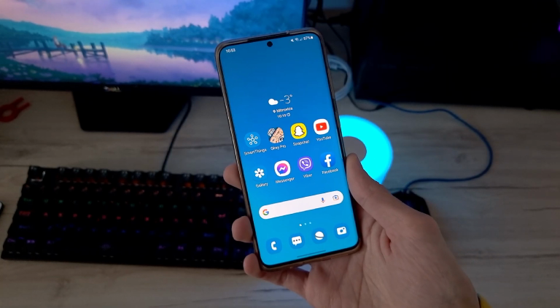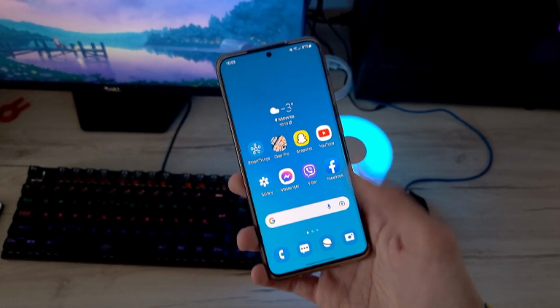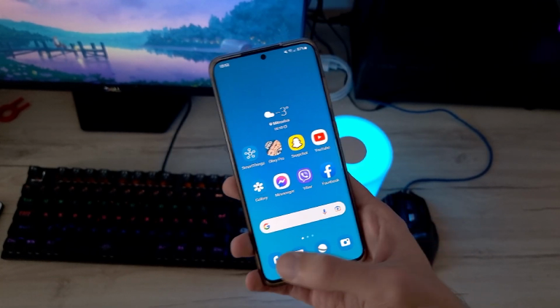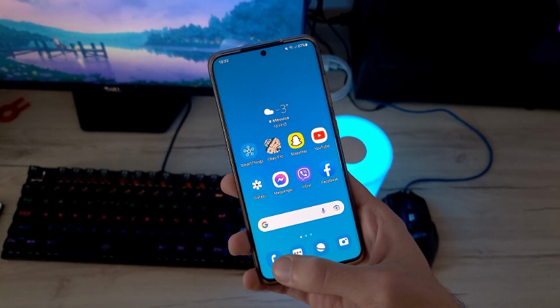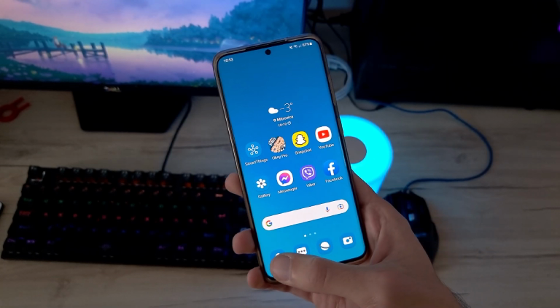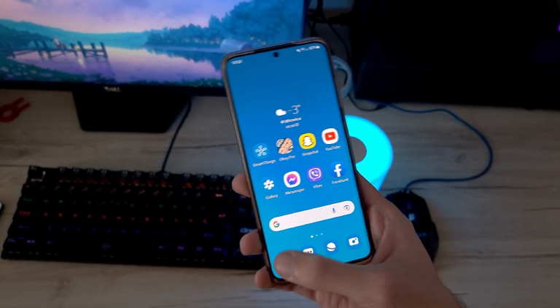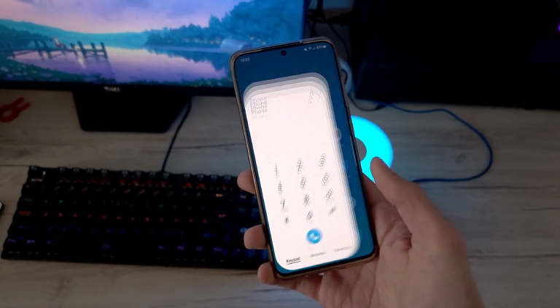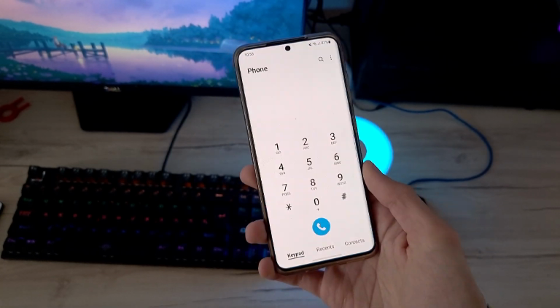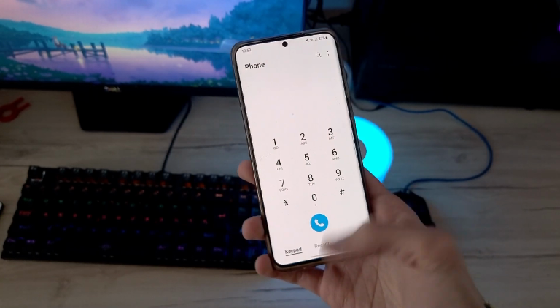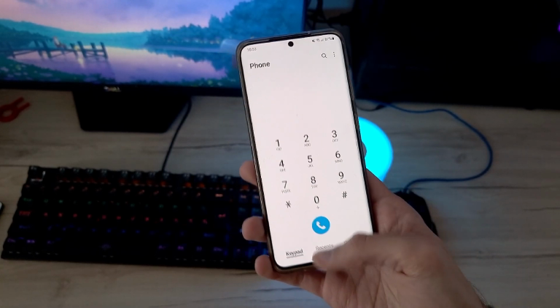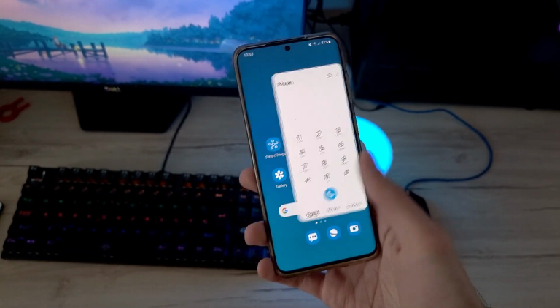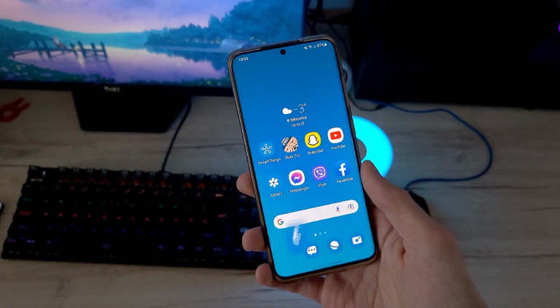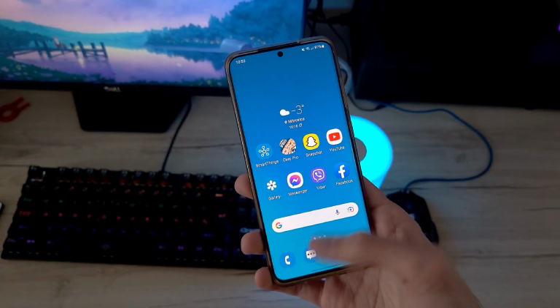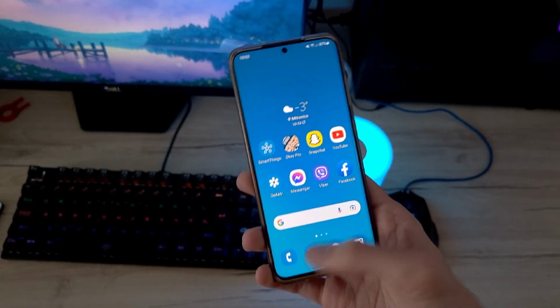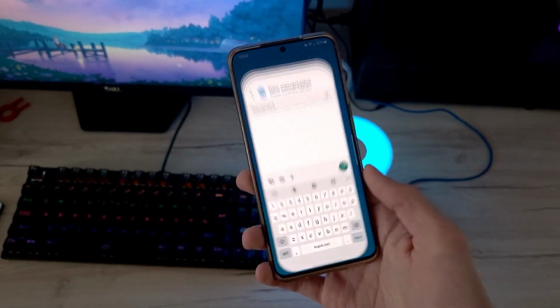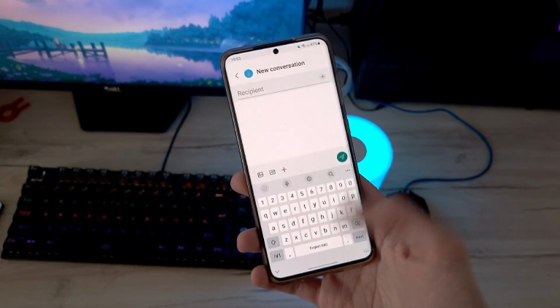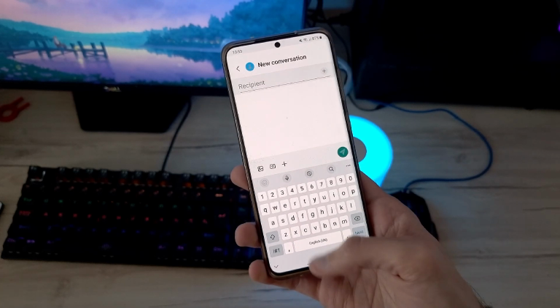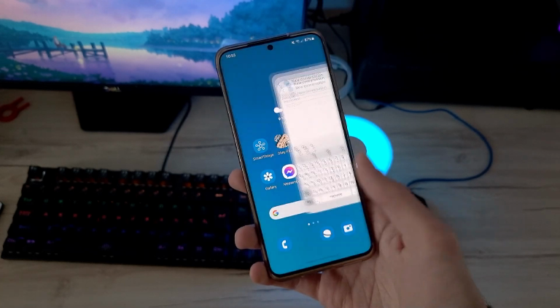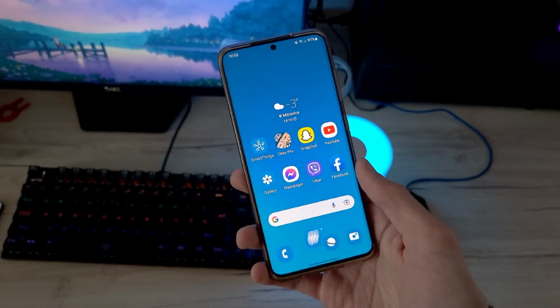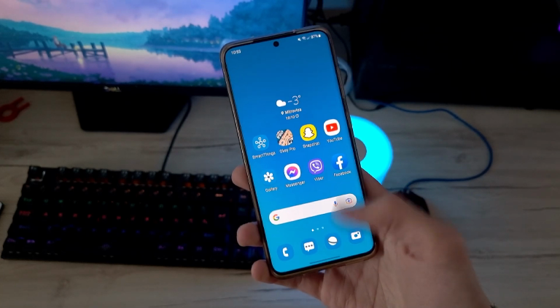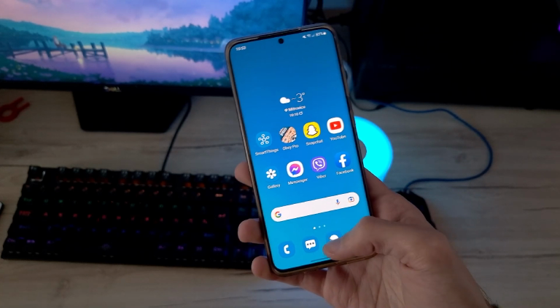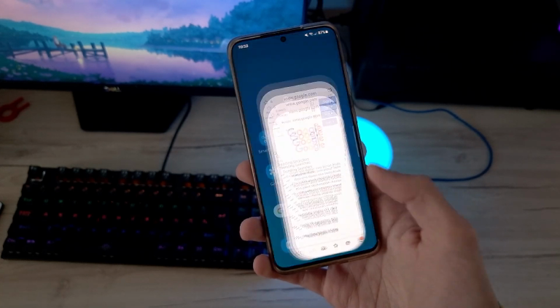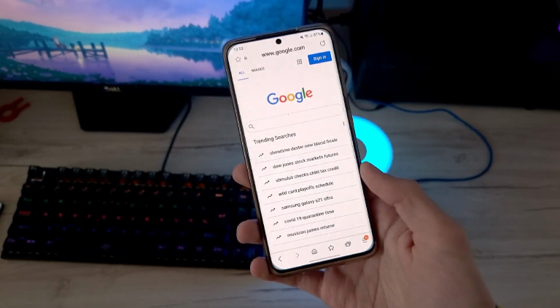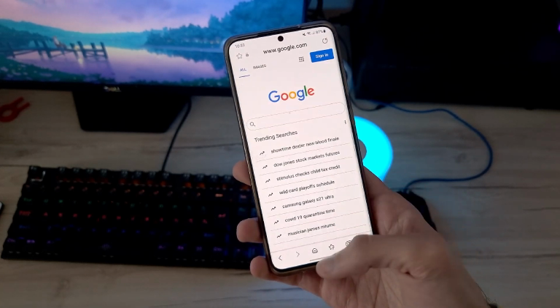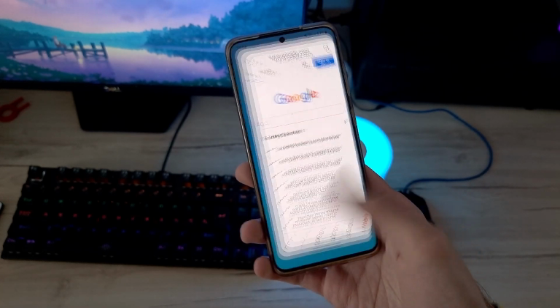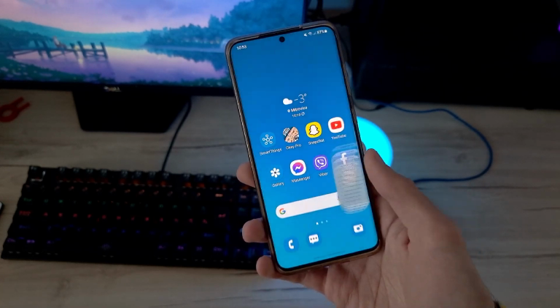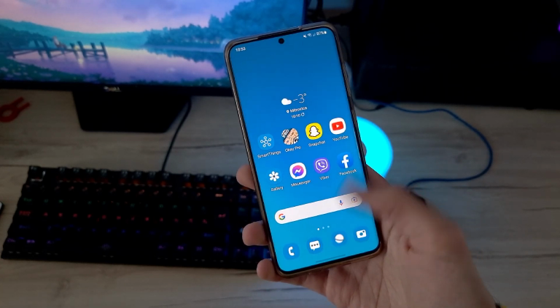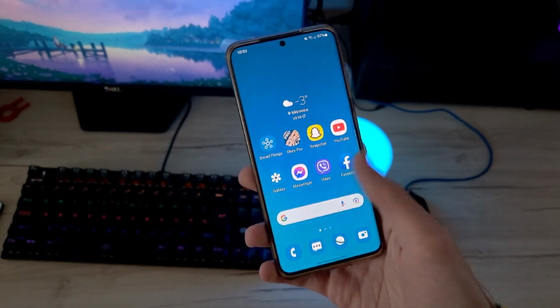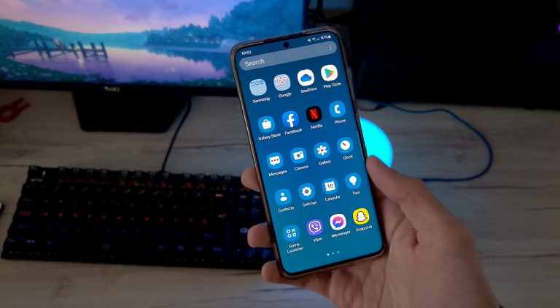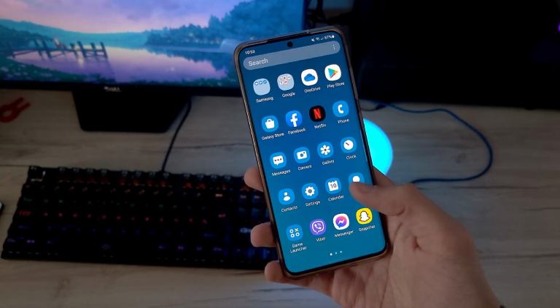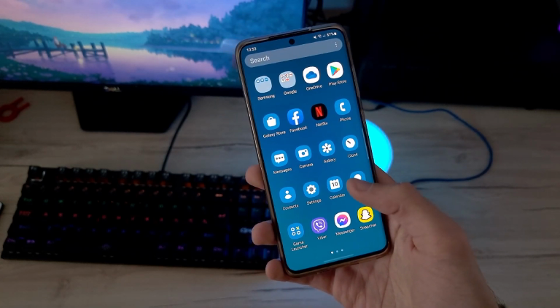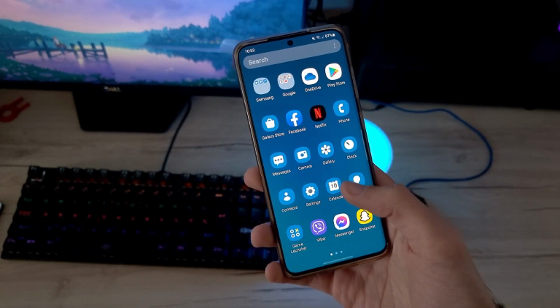One UI 4 has new animations as well, and they are pretty smooth as you can see here in this video.